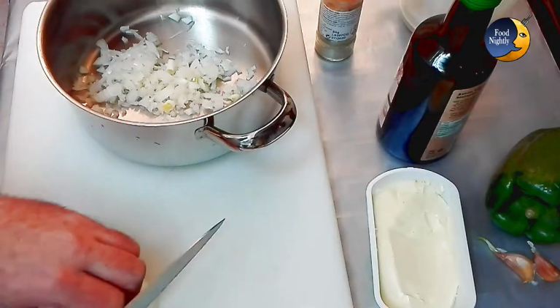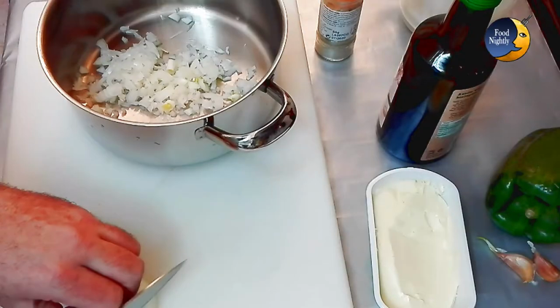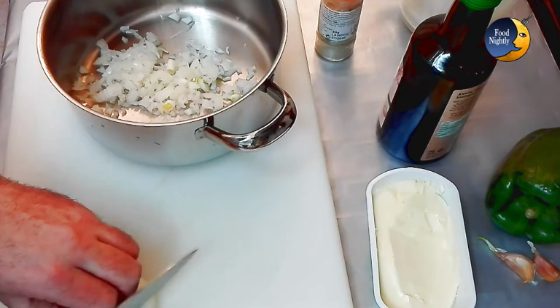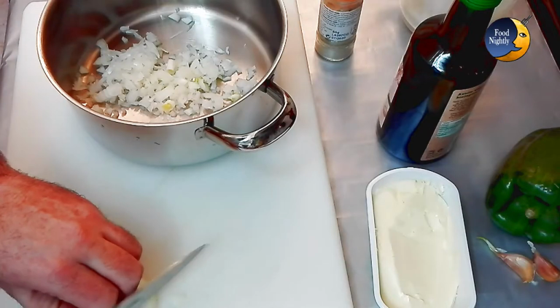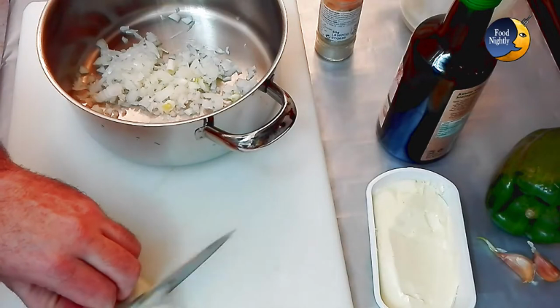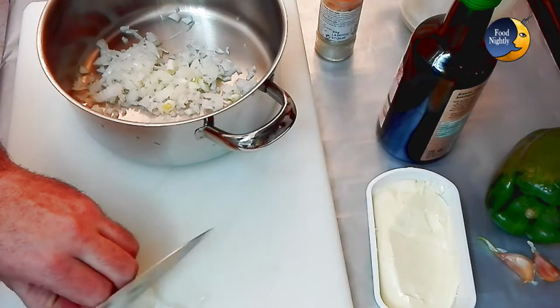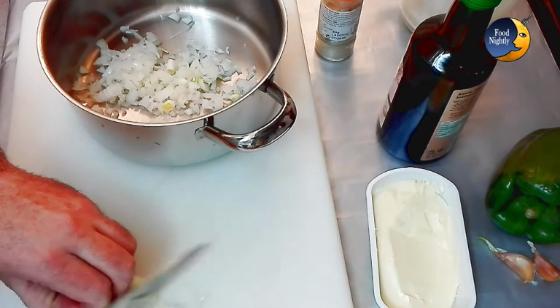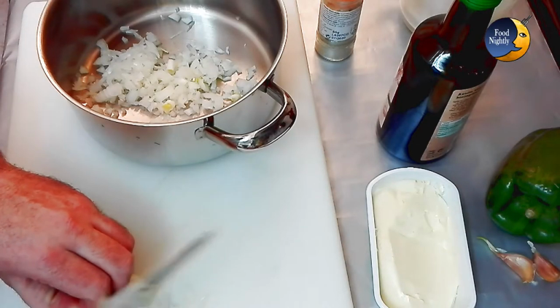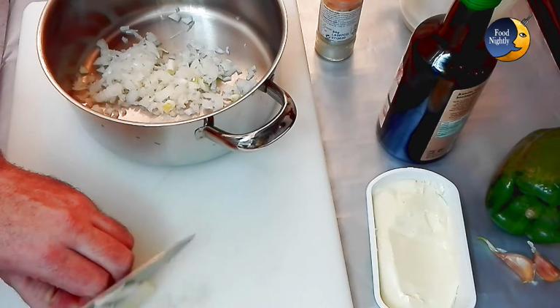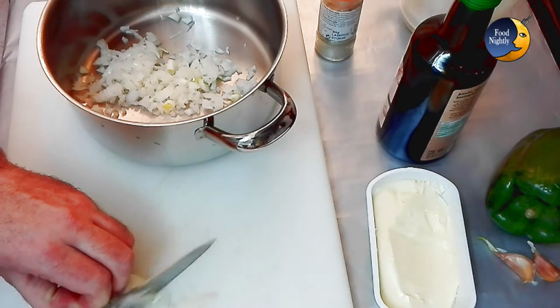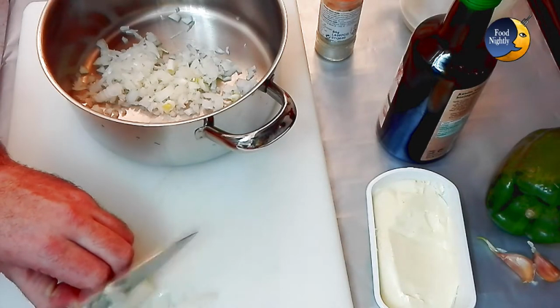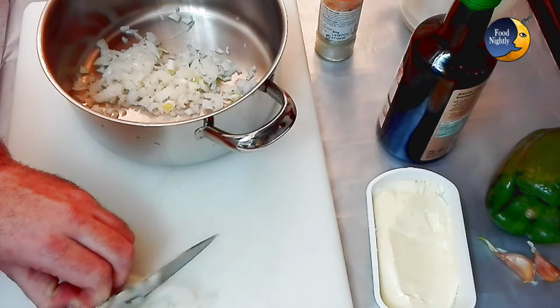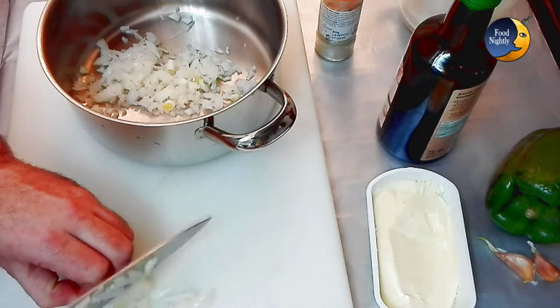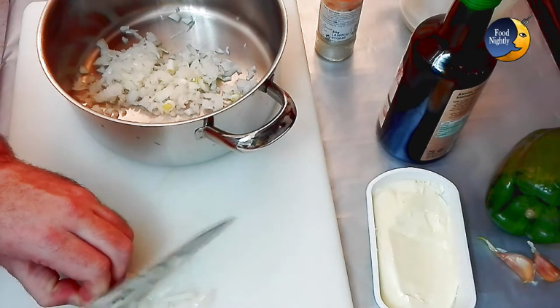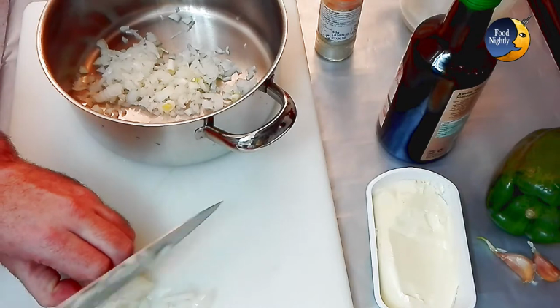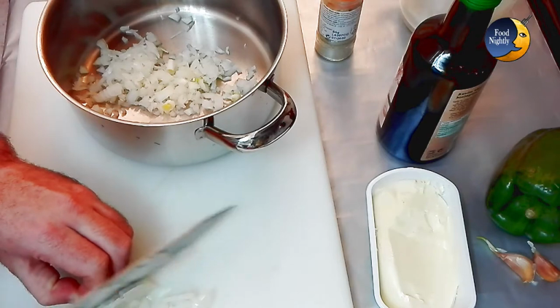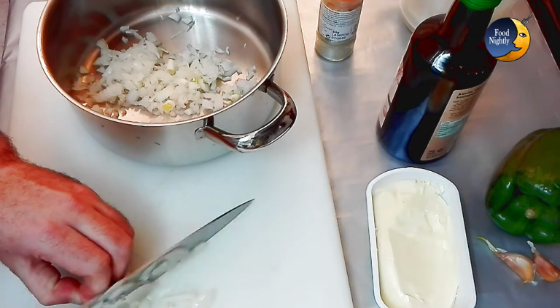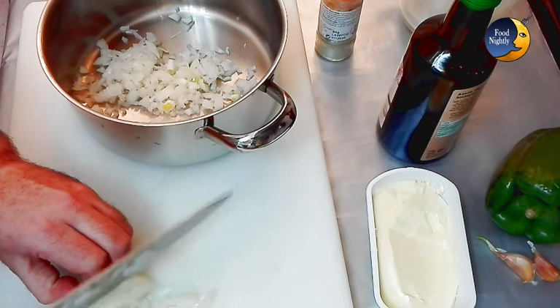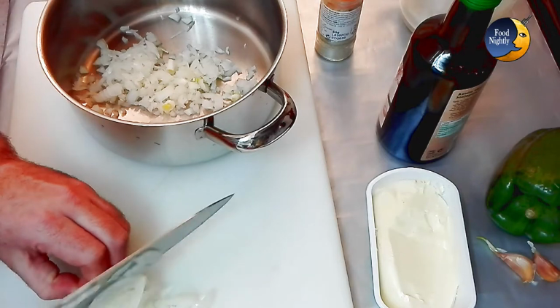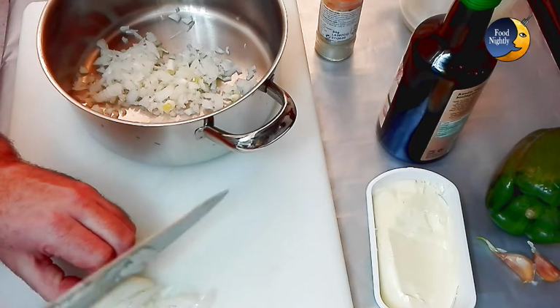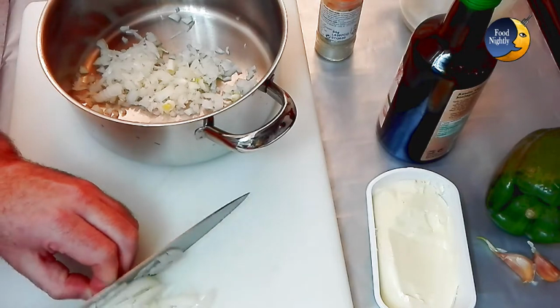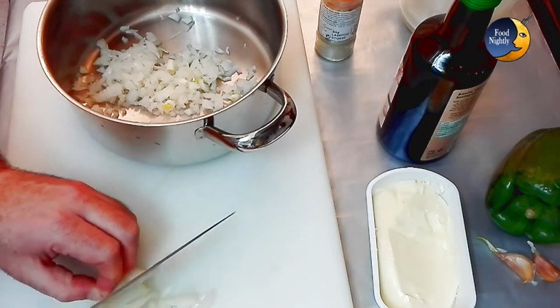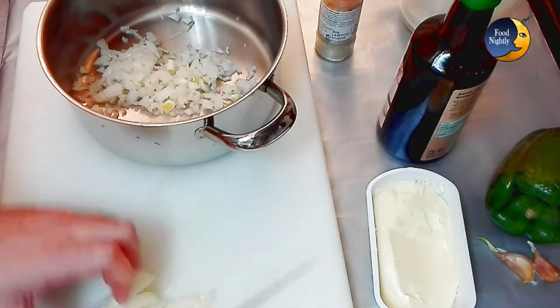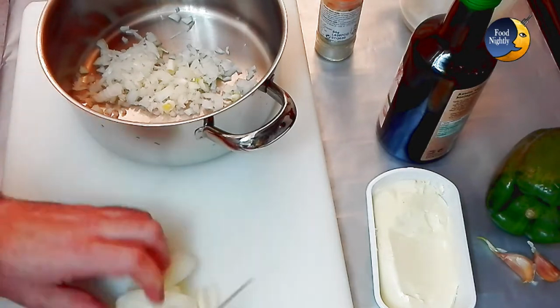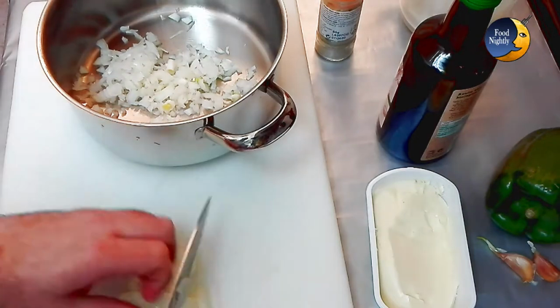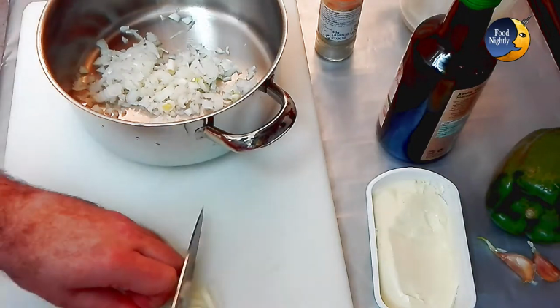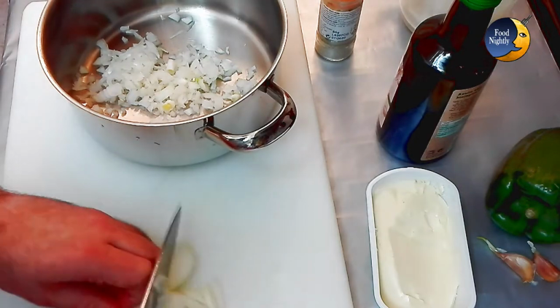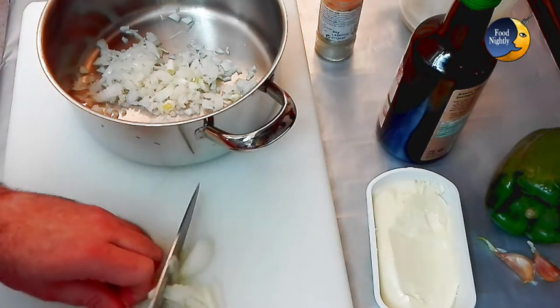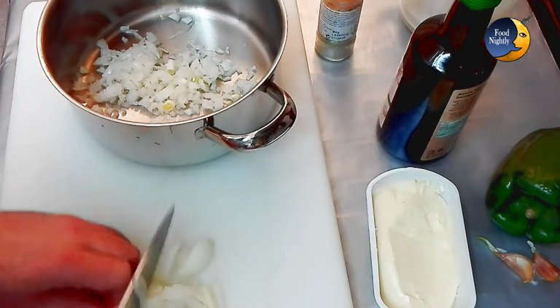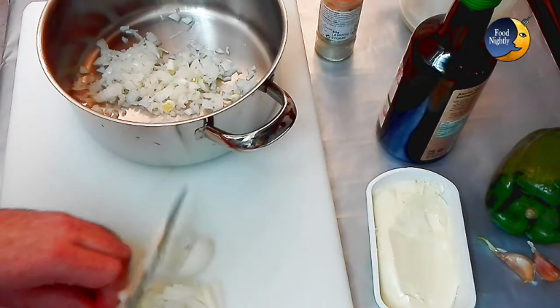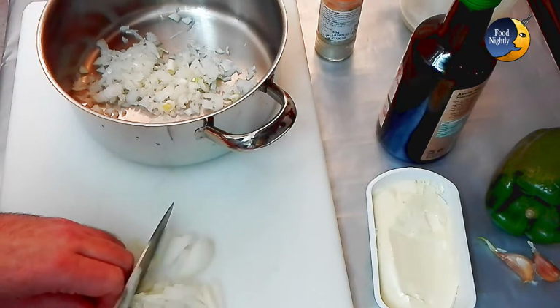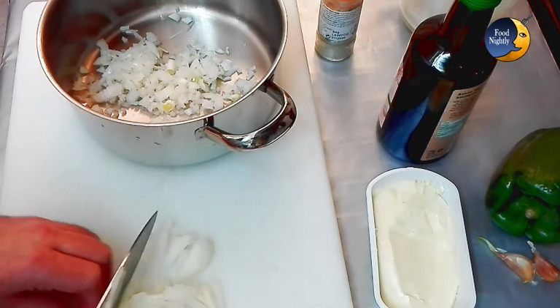Chop the onion and the garlic cloves and put these ingredients in a pan. Smash and mince two cloves.